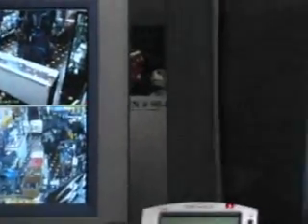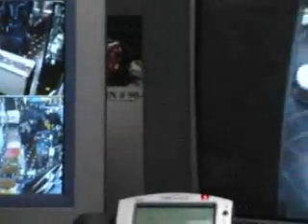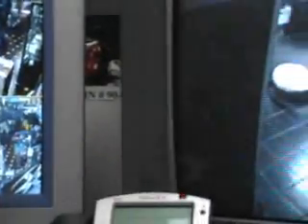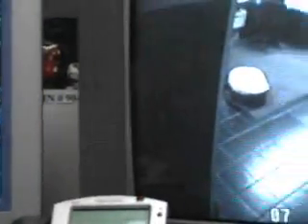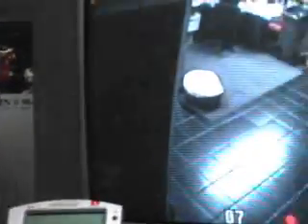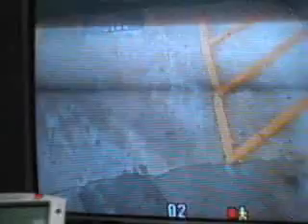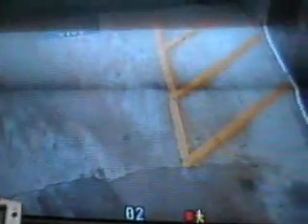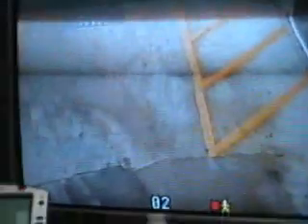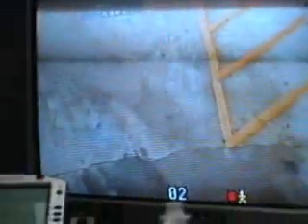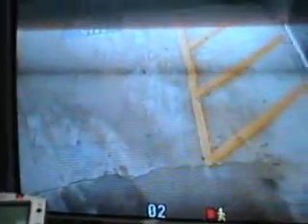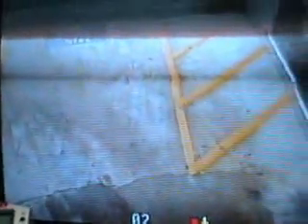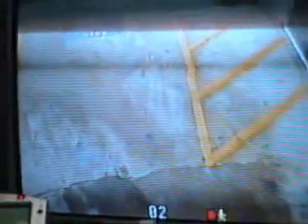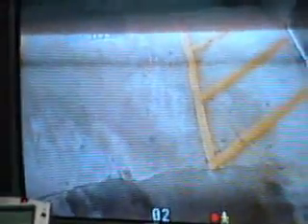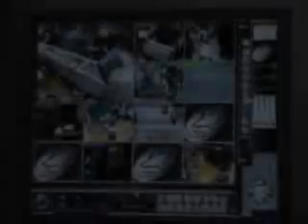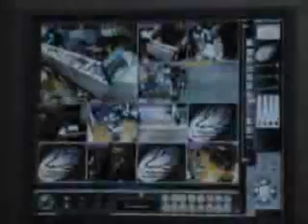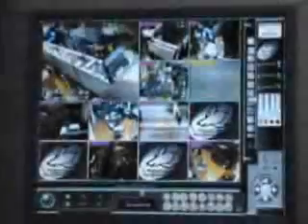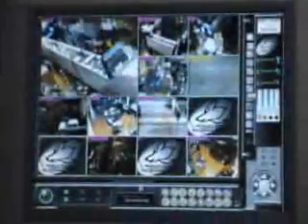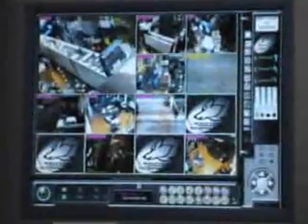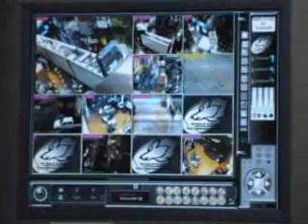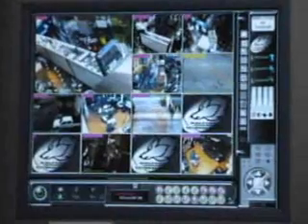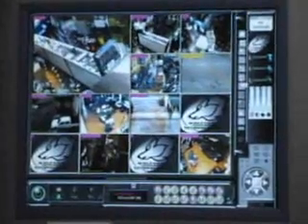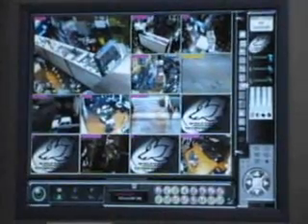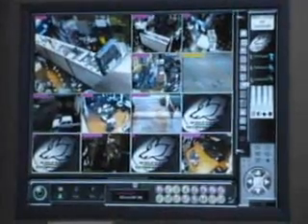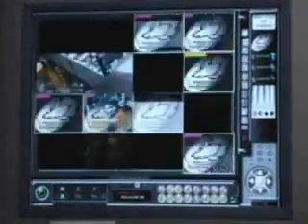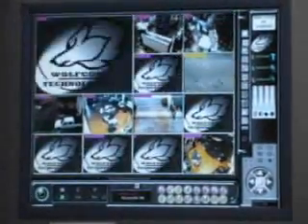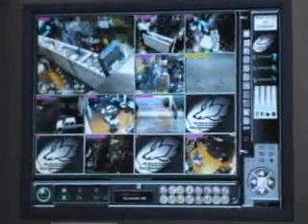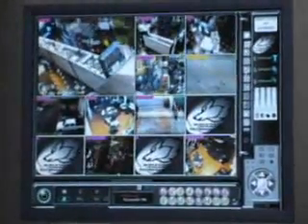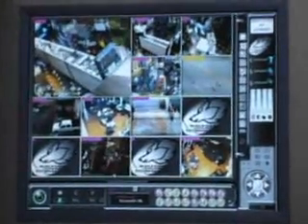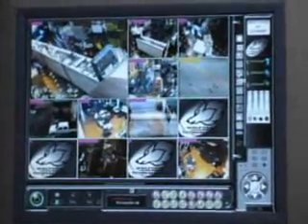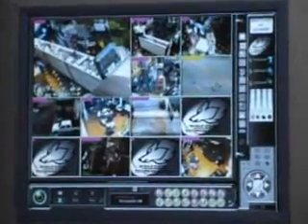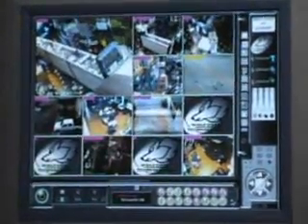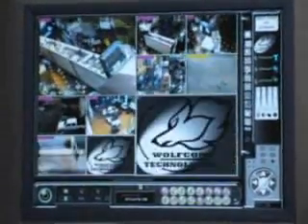The user-friendly interface allows you to make quick changes and adjustments, as well as continuous record and motion-detect recording.